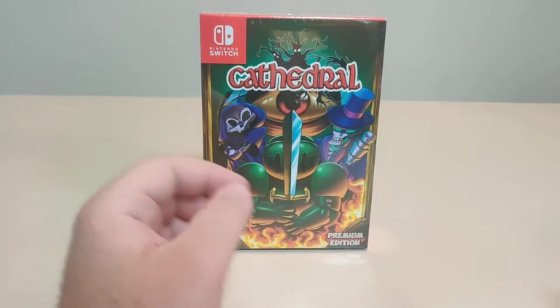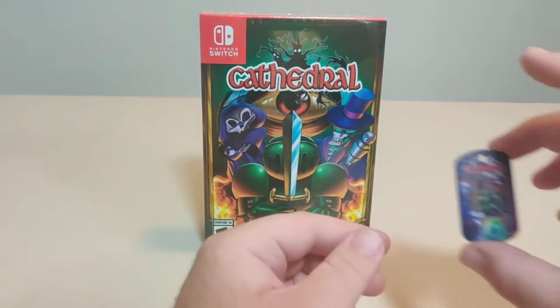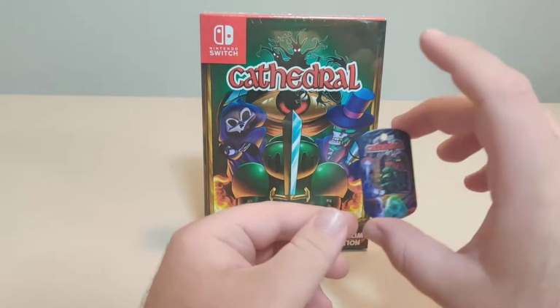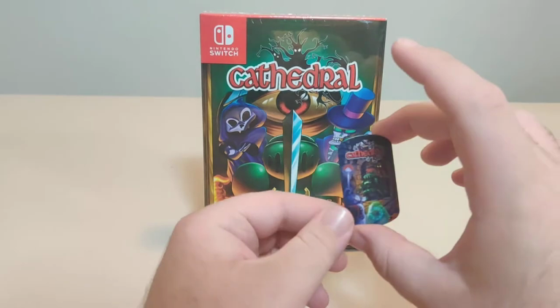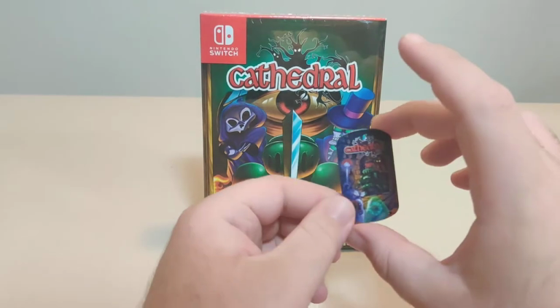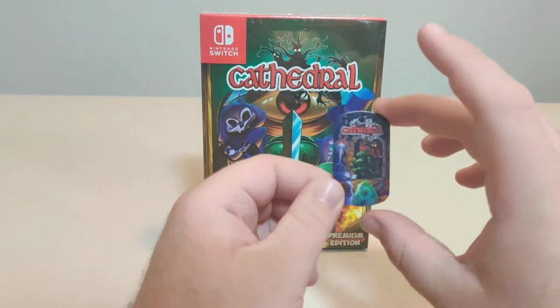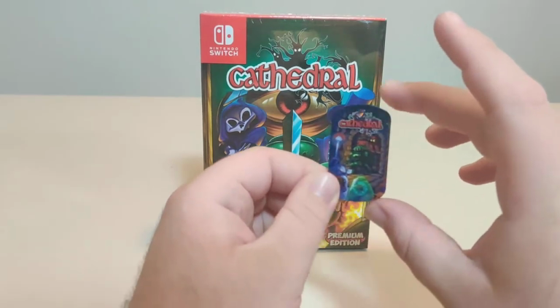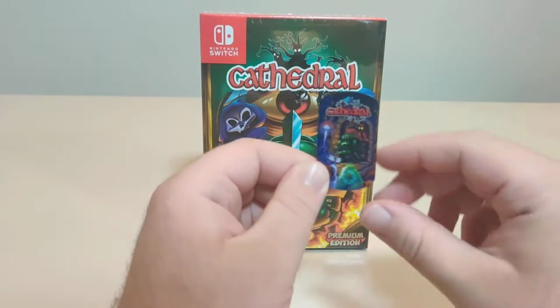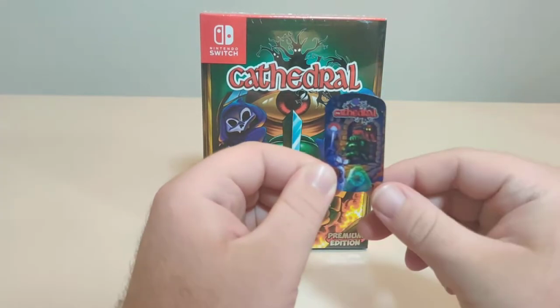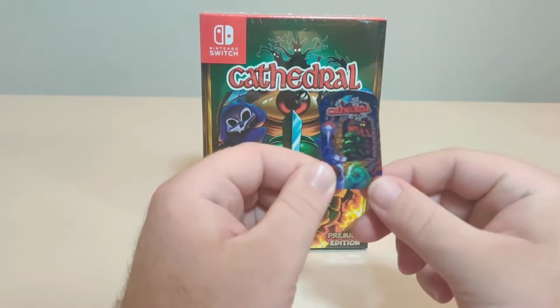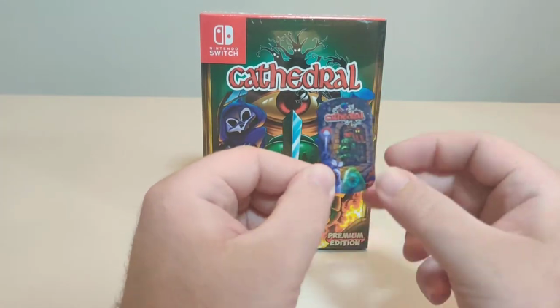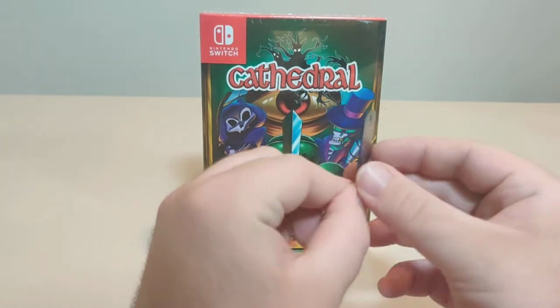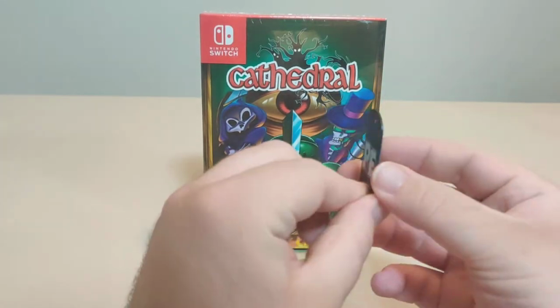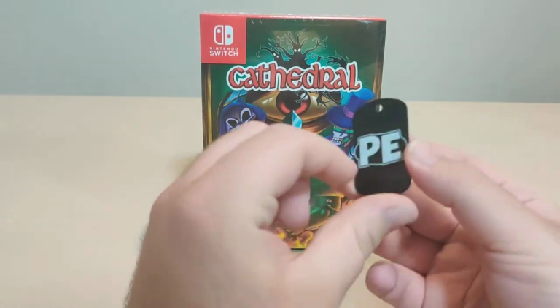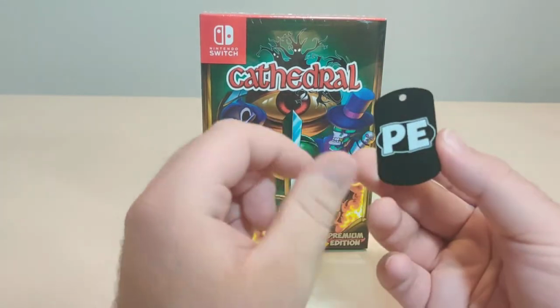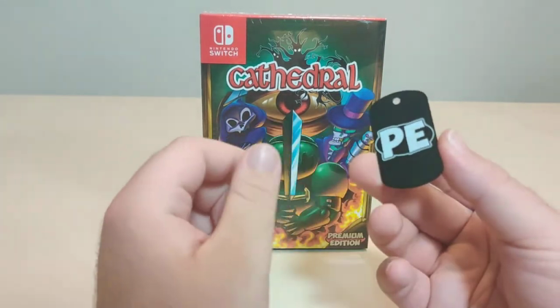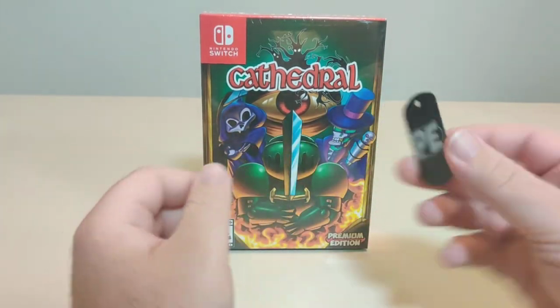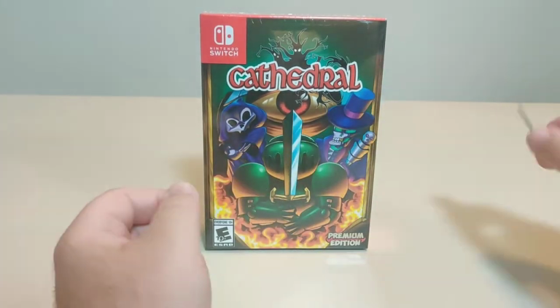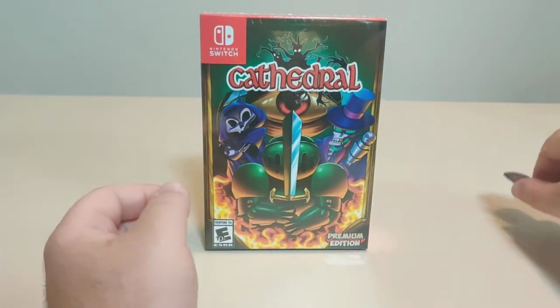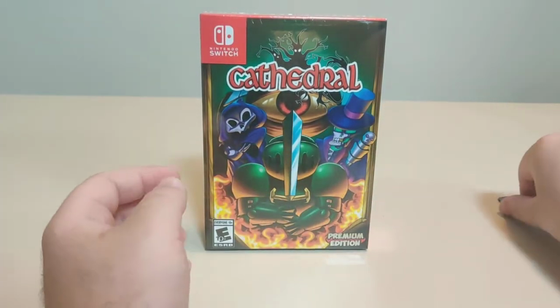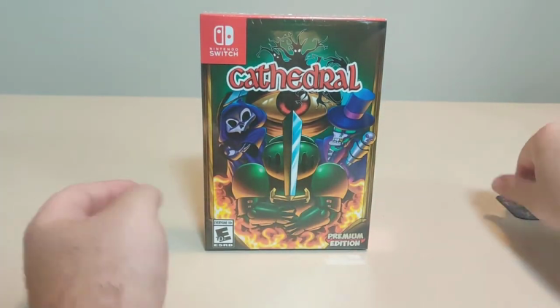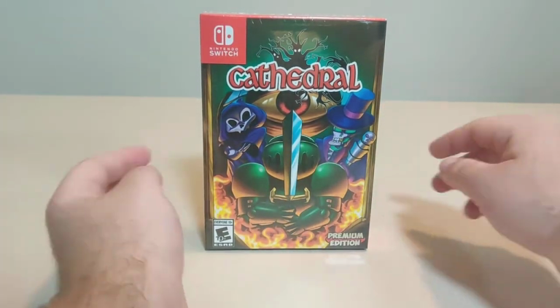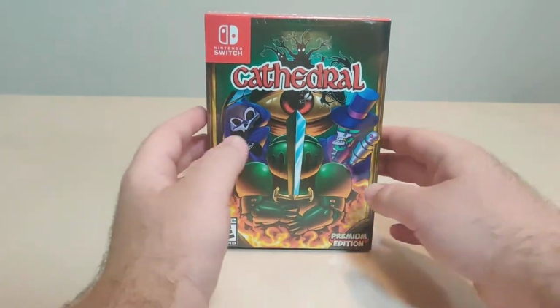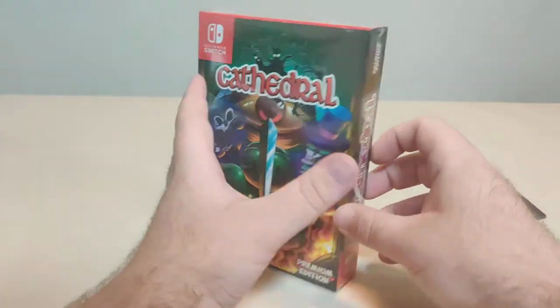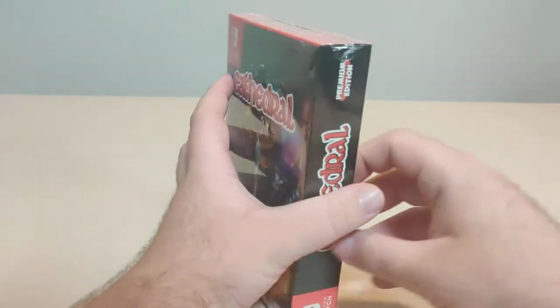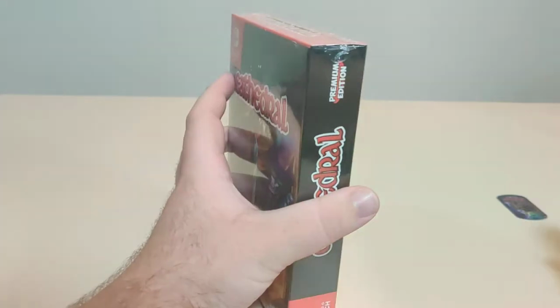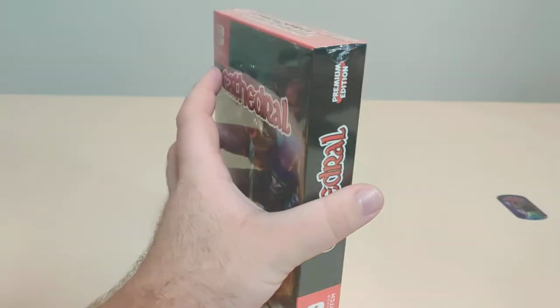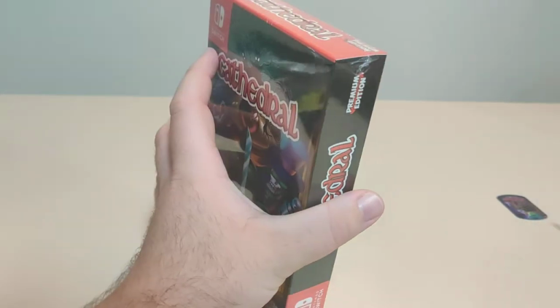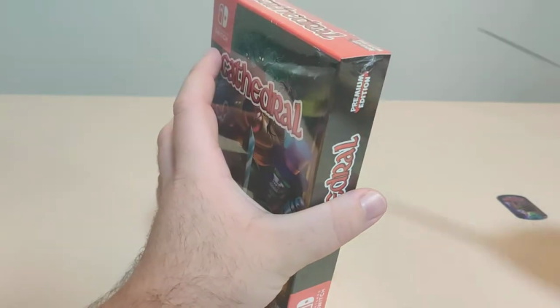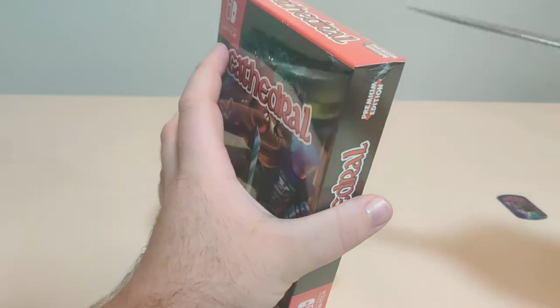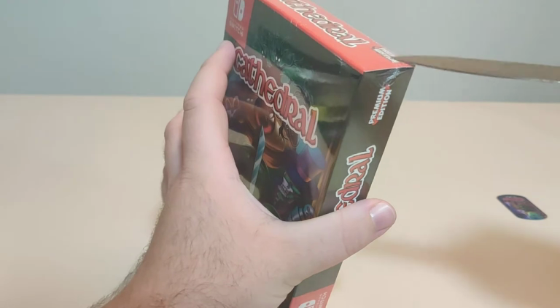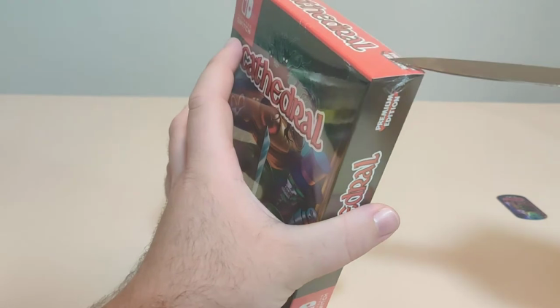And we got this little cute dog tag pre-order bonus. Alright, let's open this up, check it out.